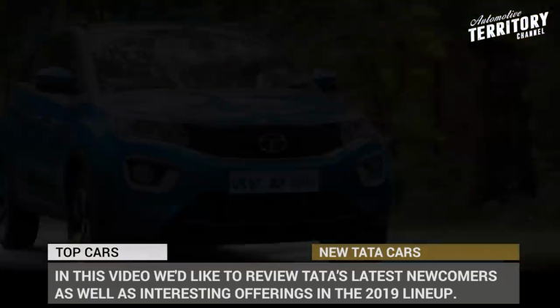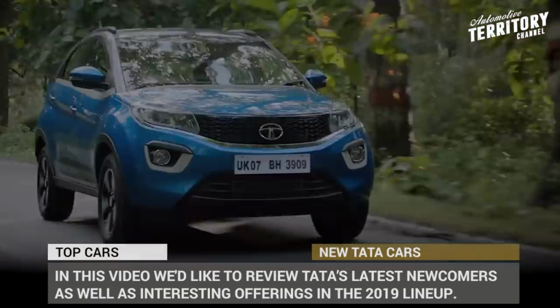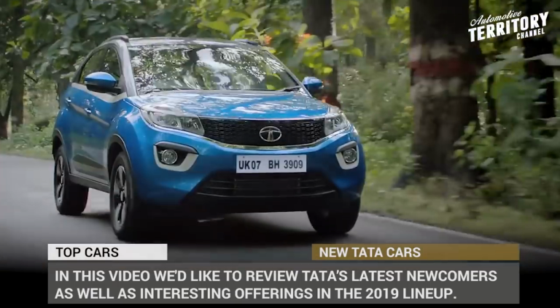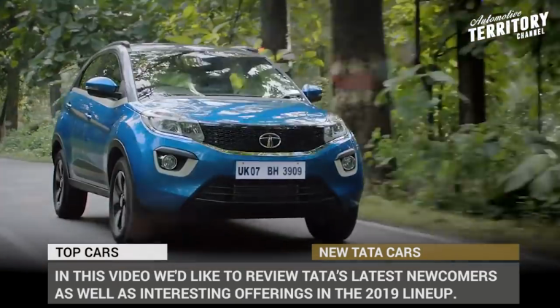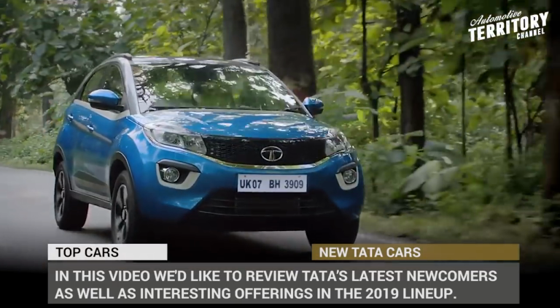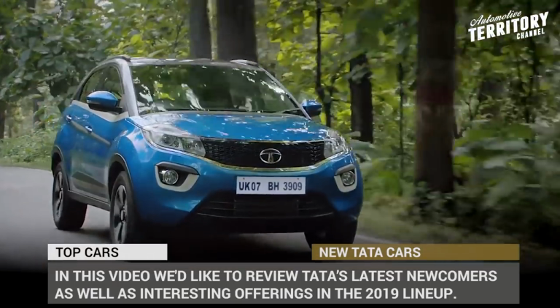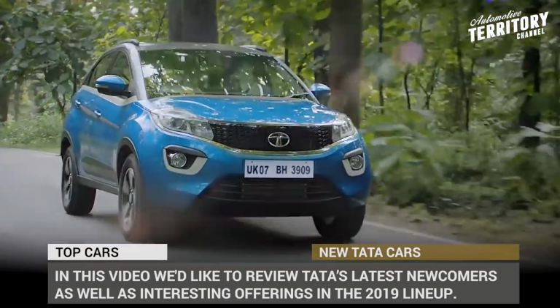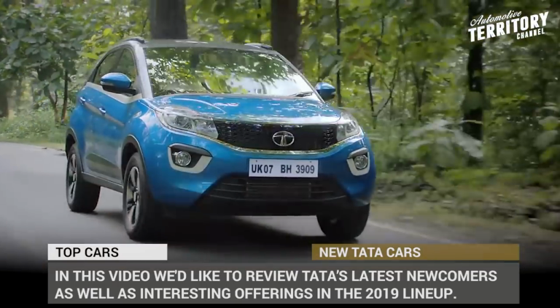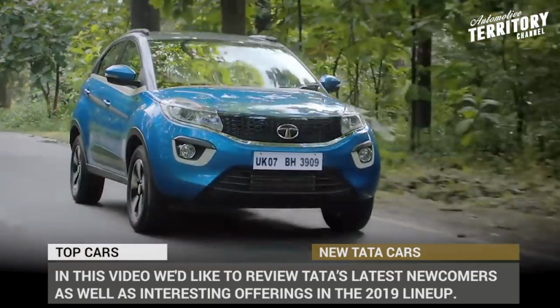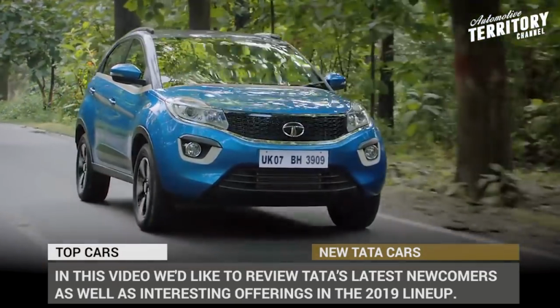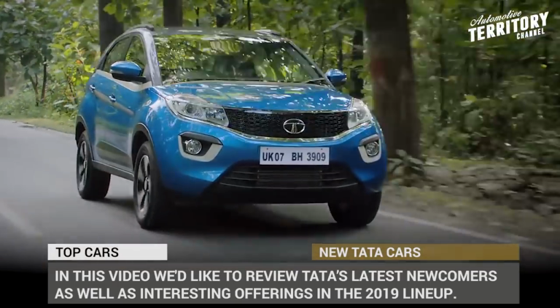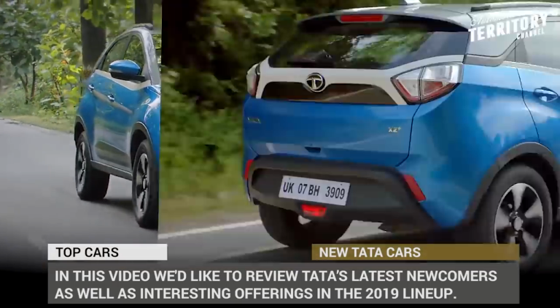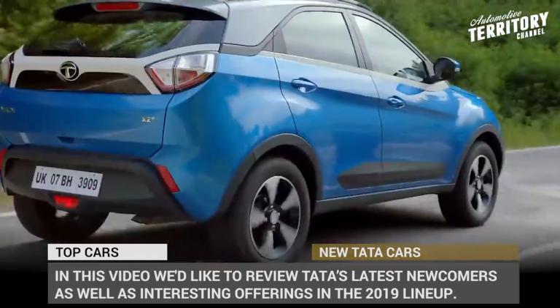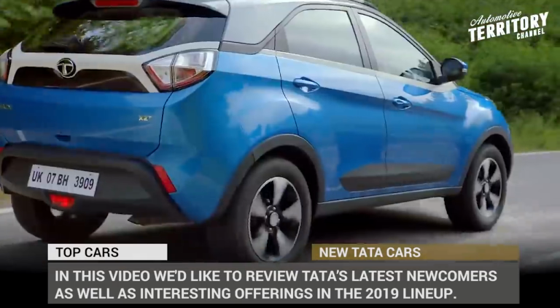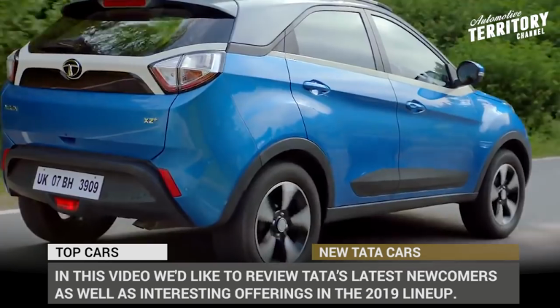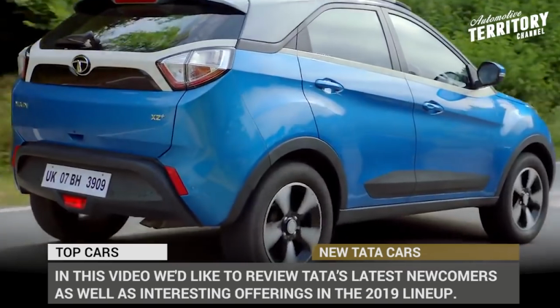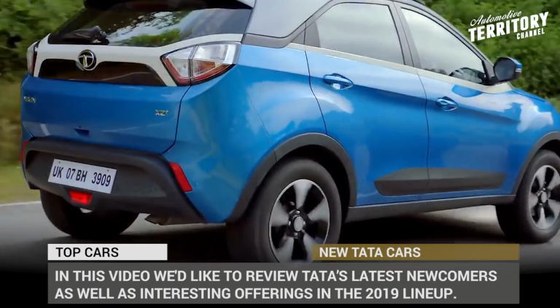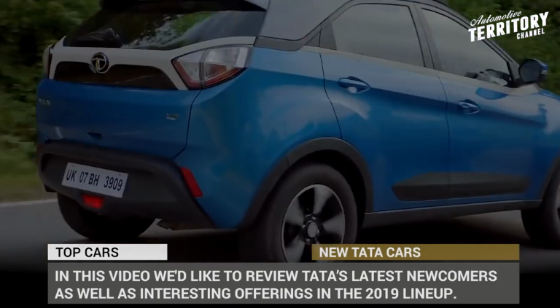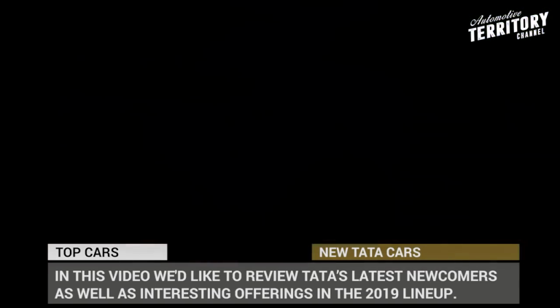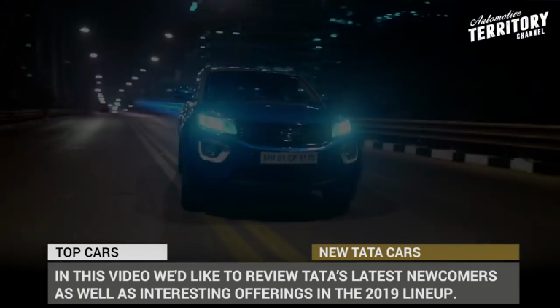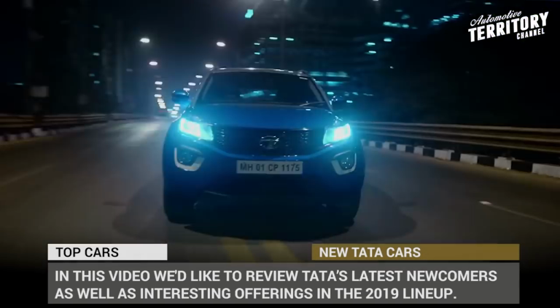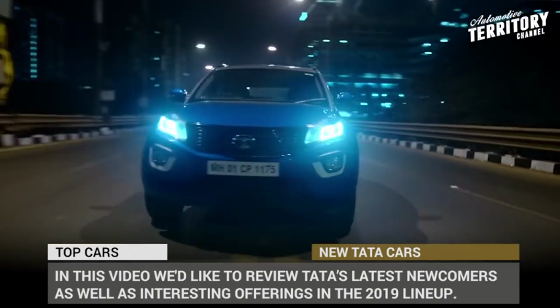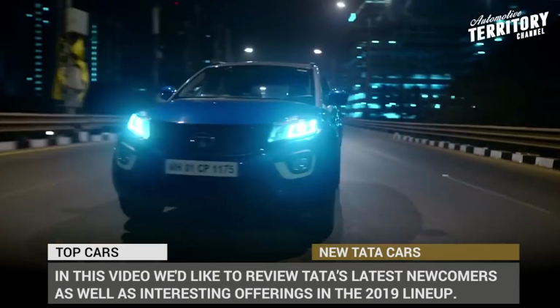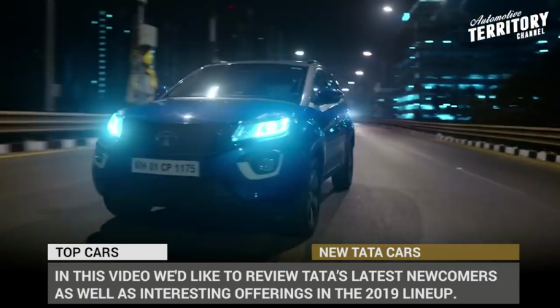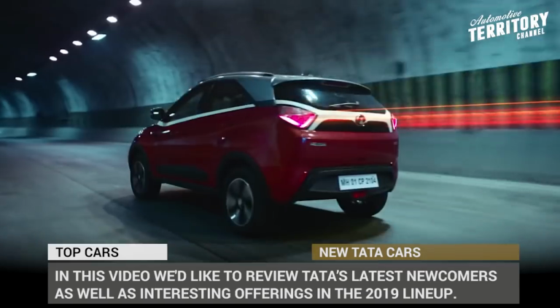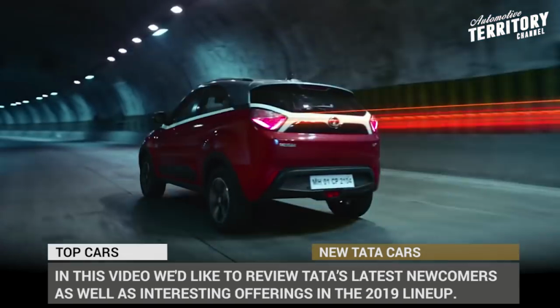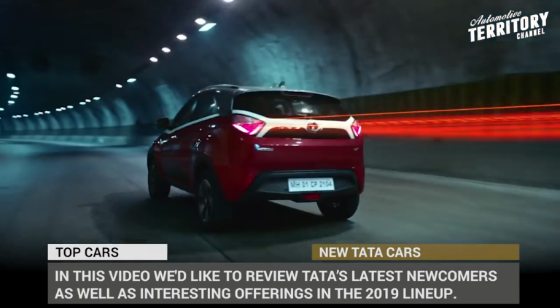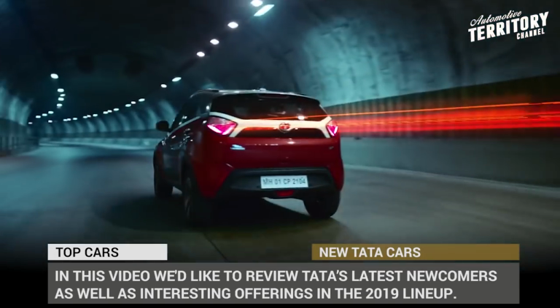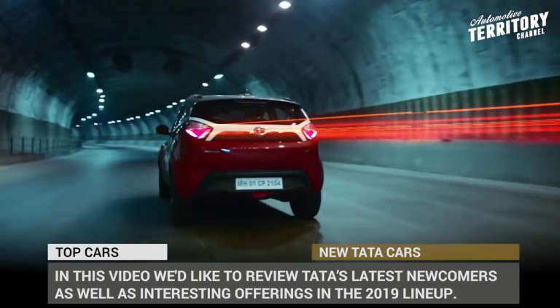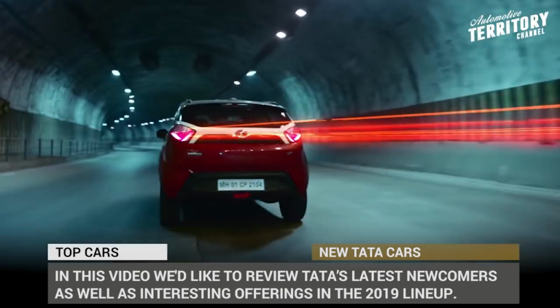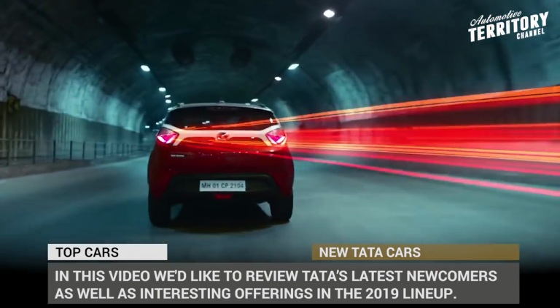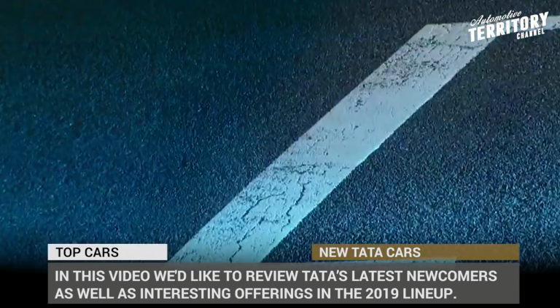In this video we would like to review Tata's latest newcomers as well as interesting offerings in the 2019 lineup.